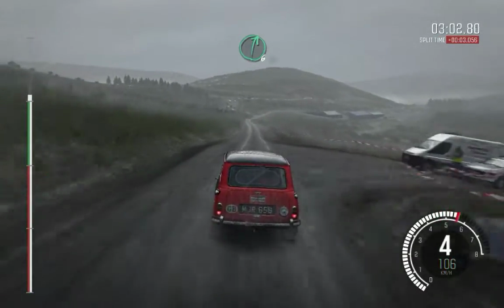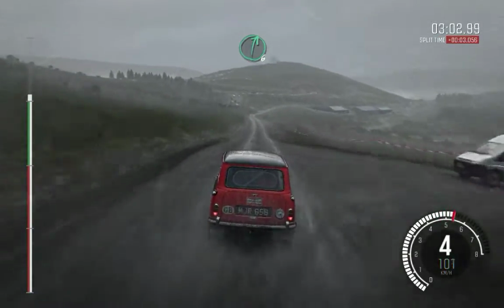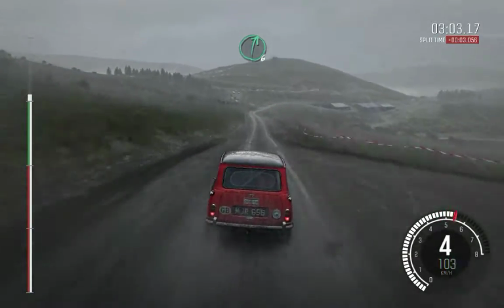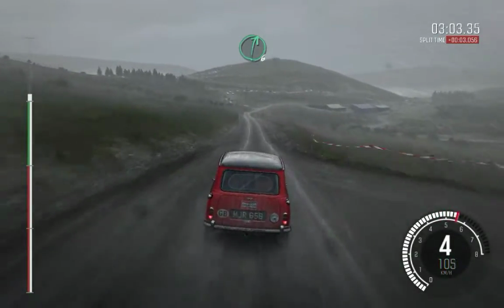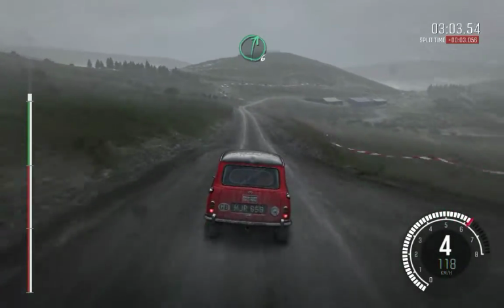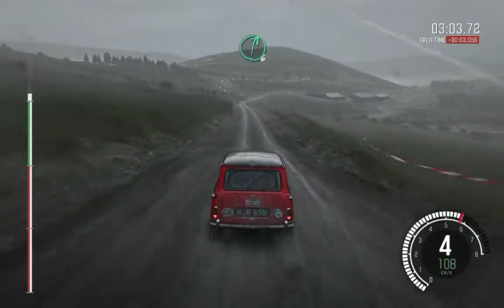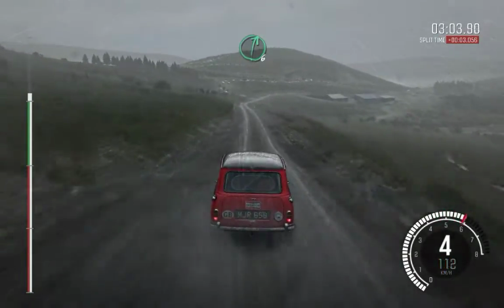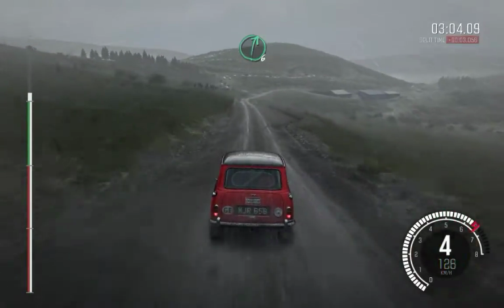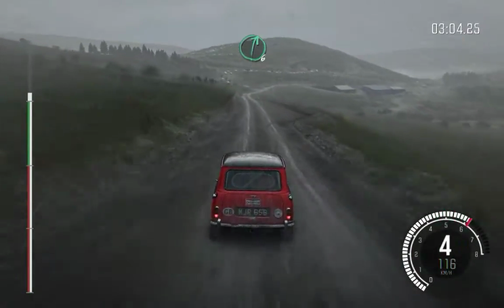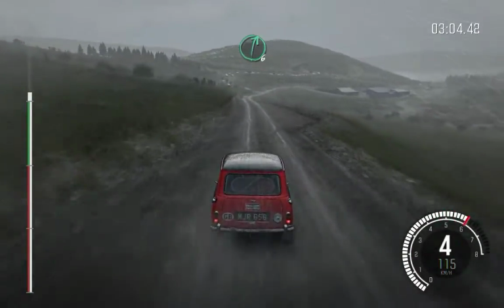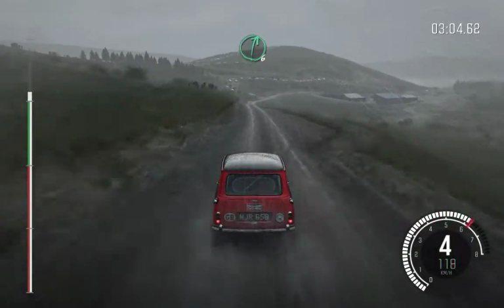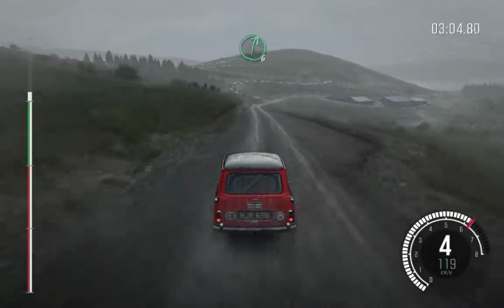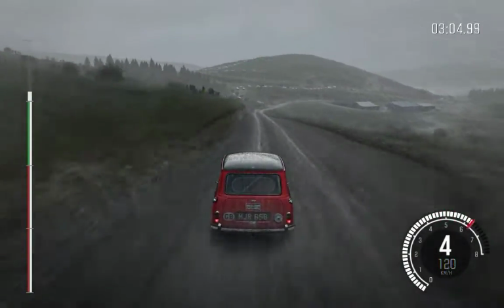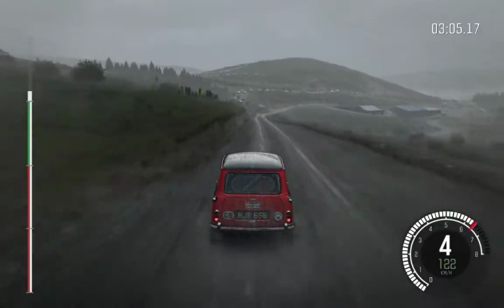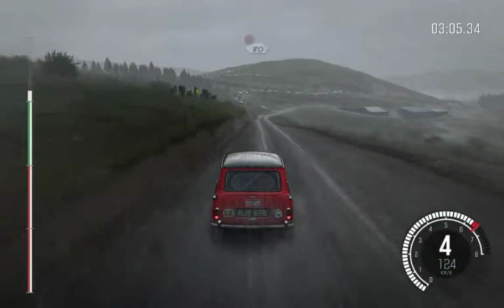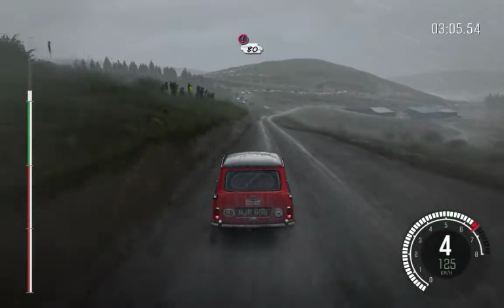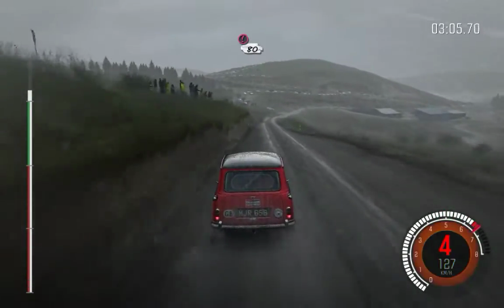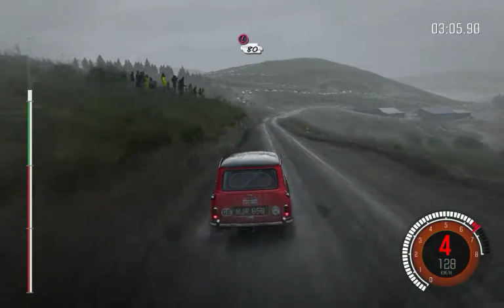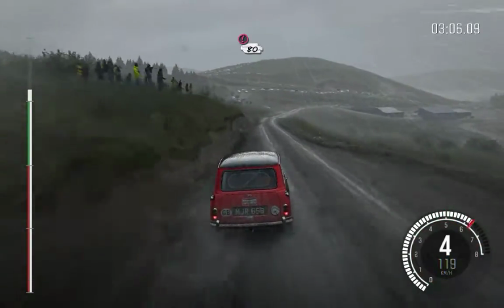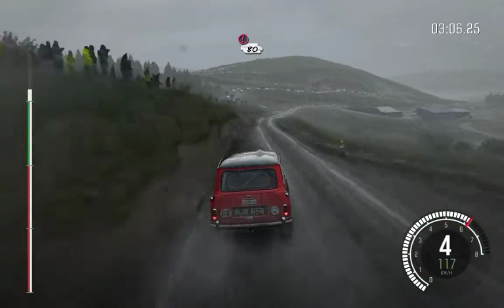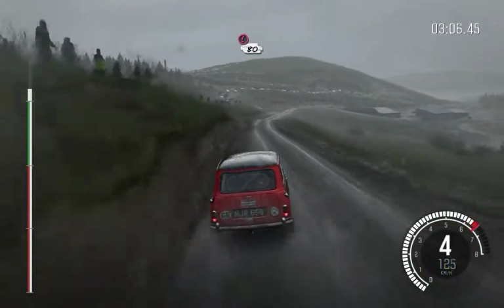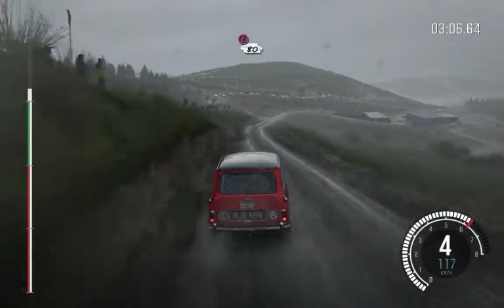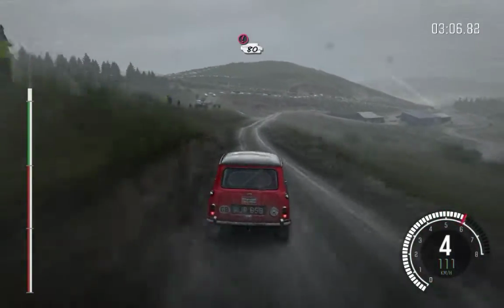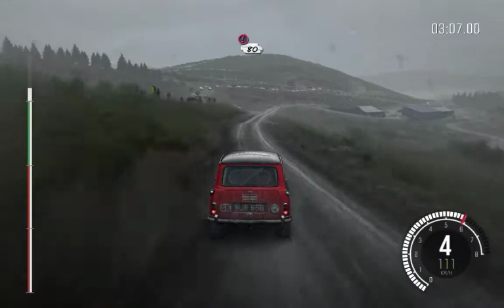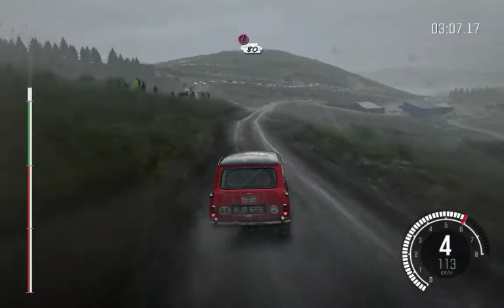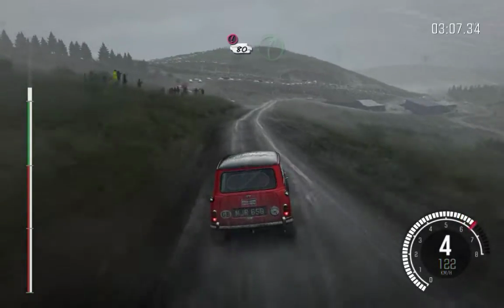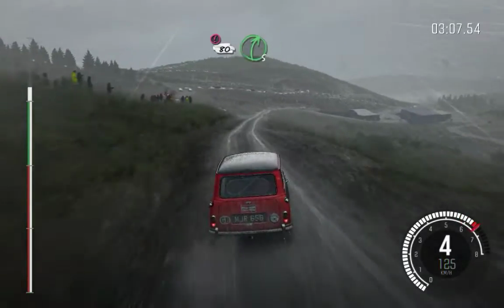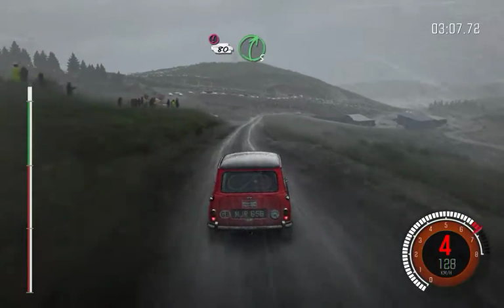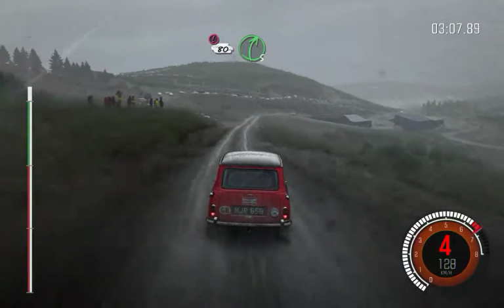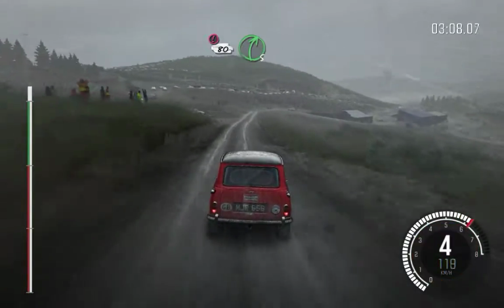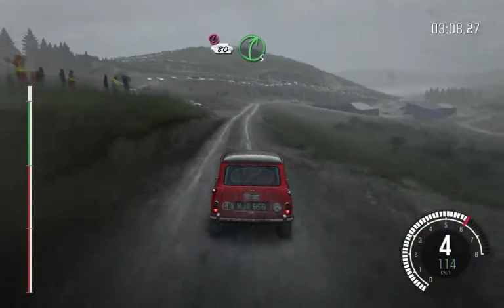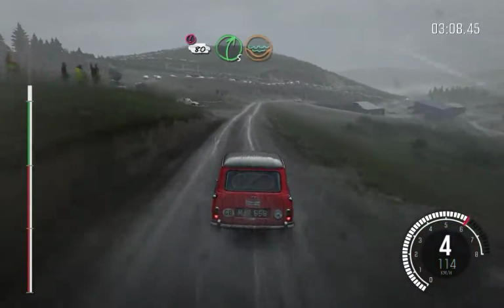Right 6, long, past junction, caution, slowing, 80 over crest, right 5, through gate, water splash.